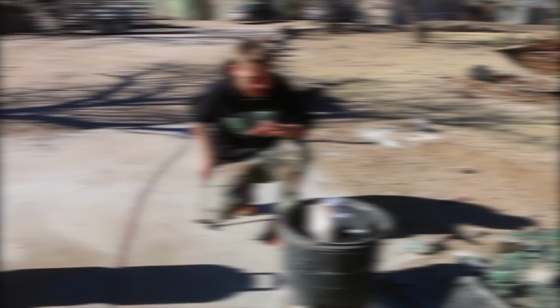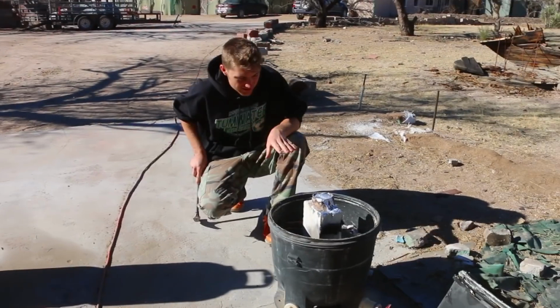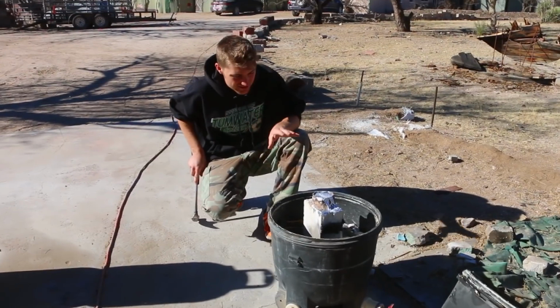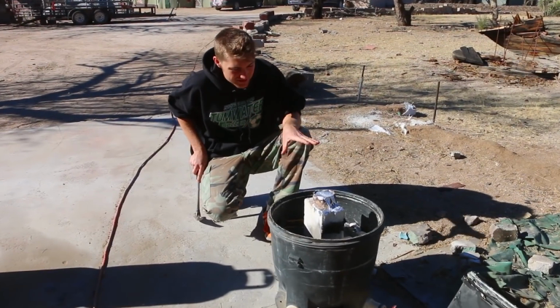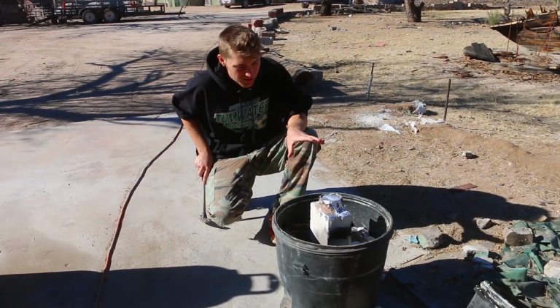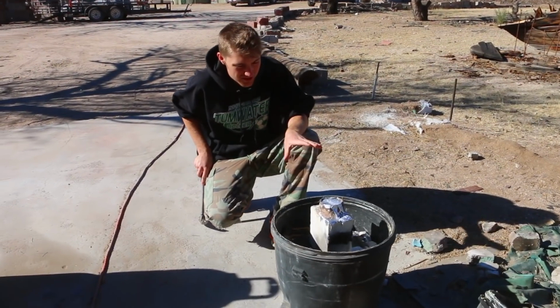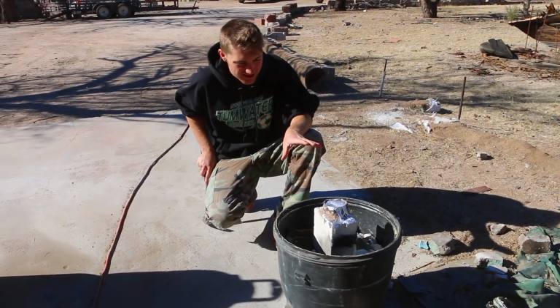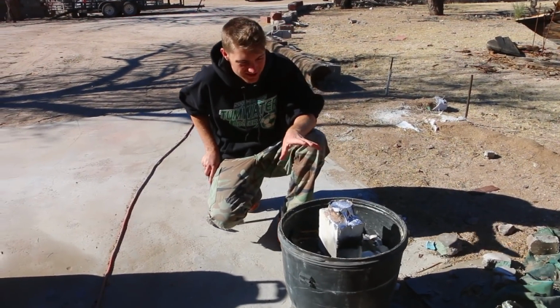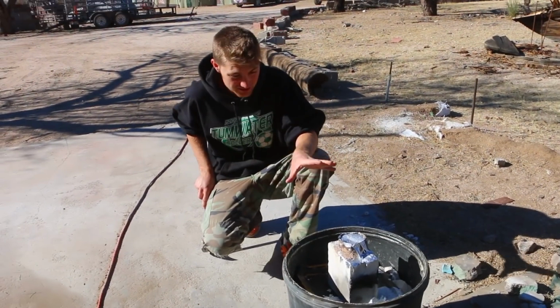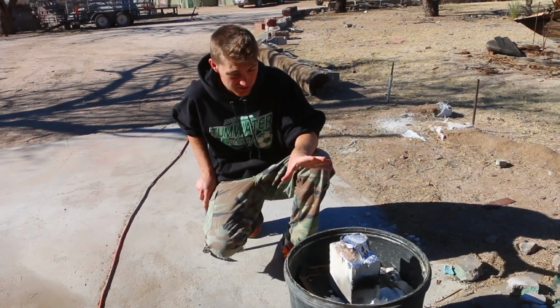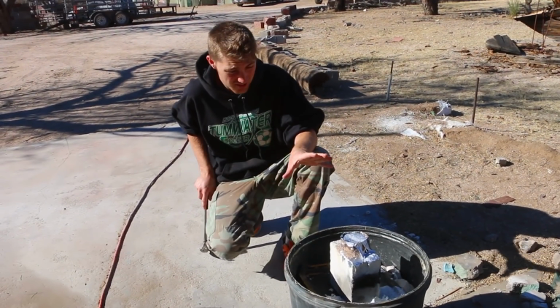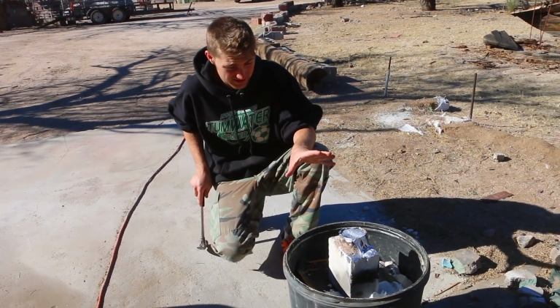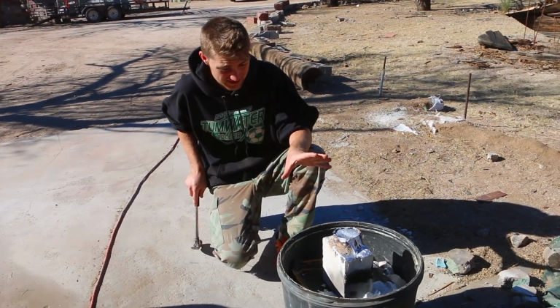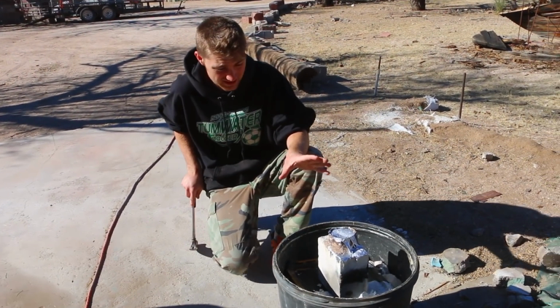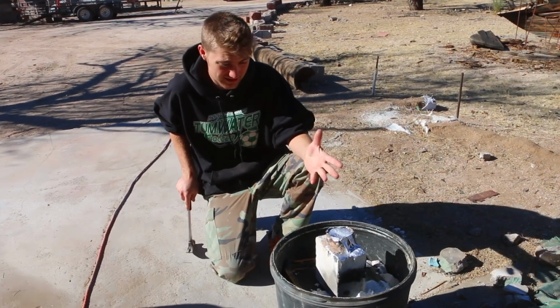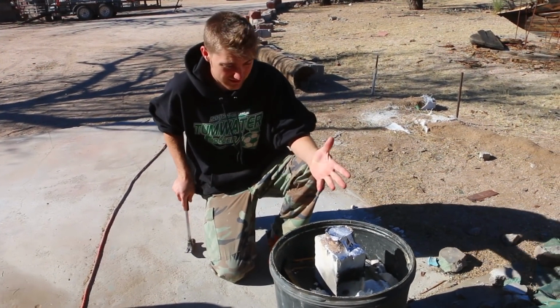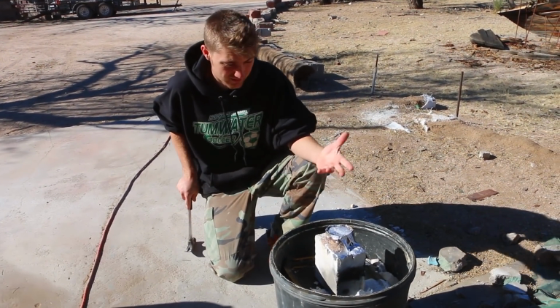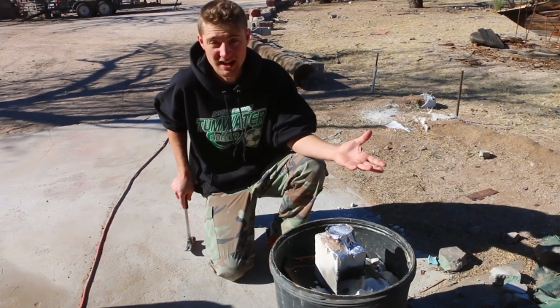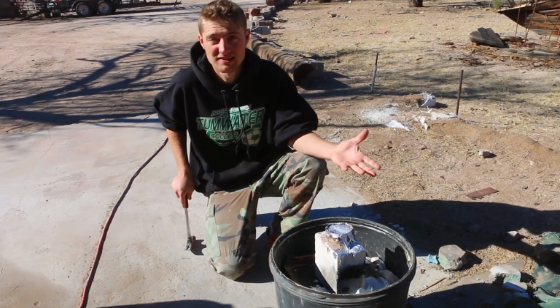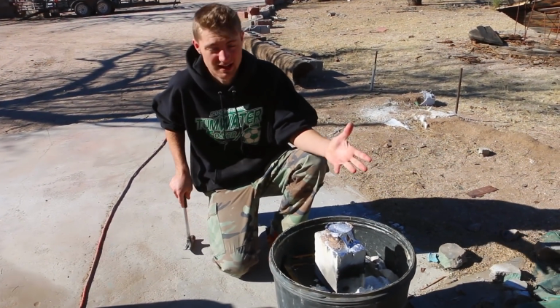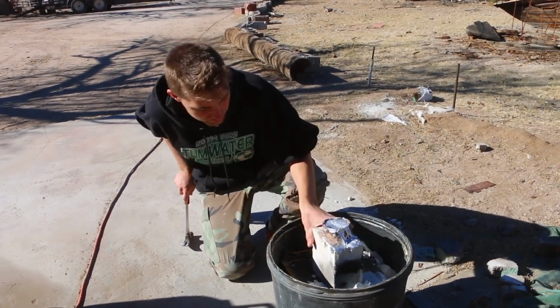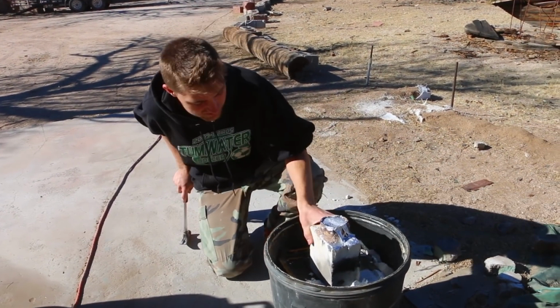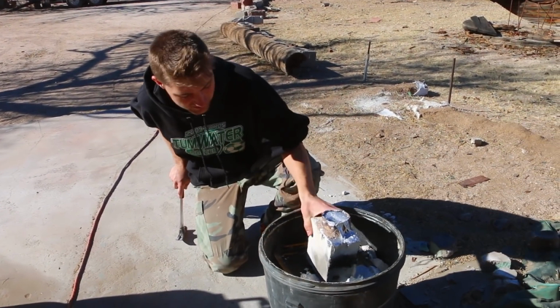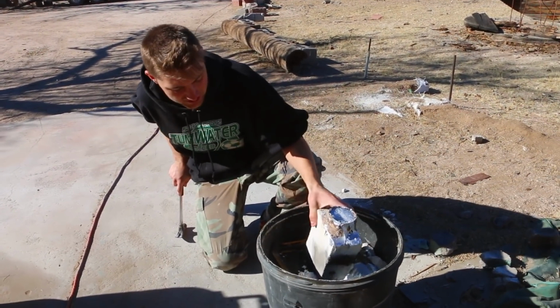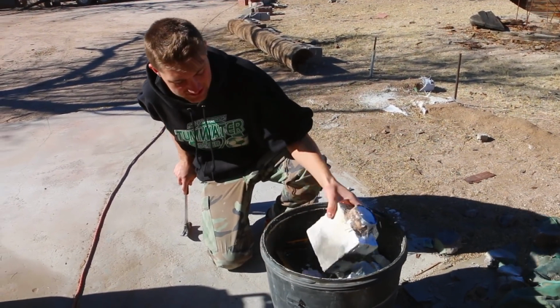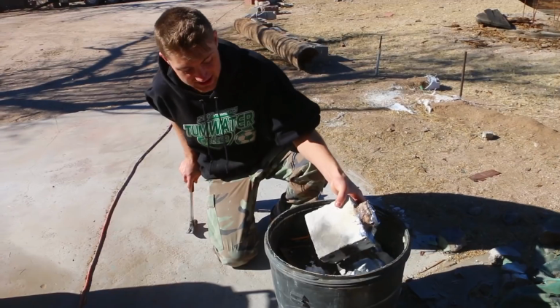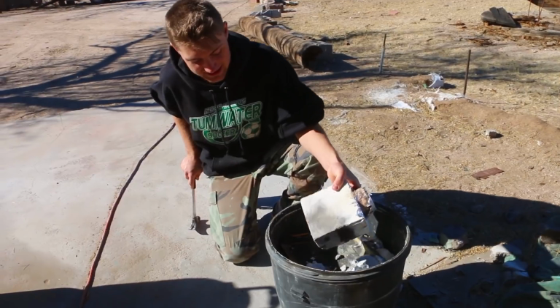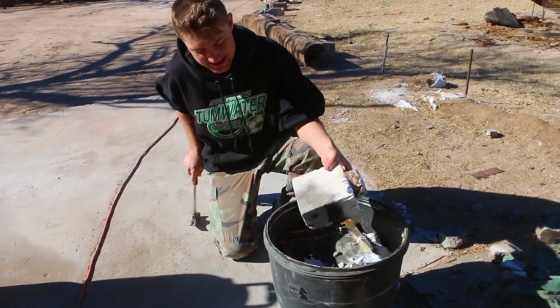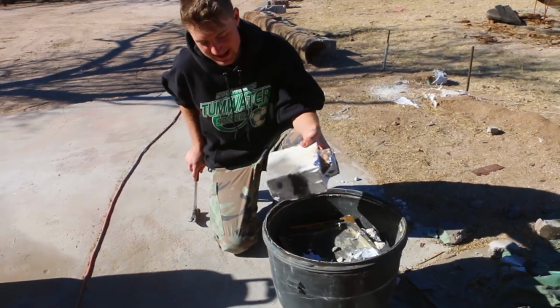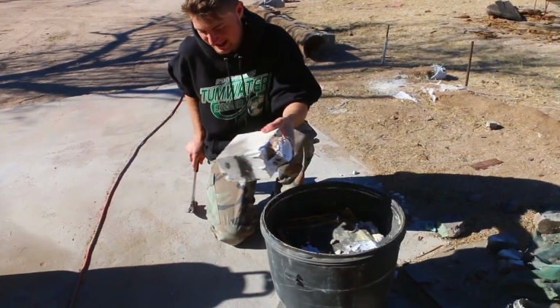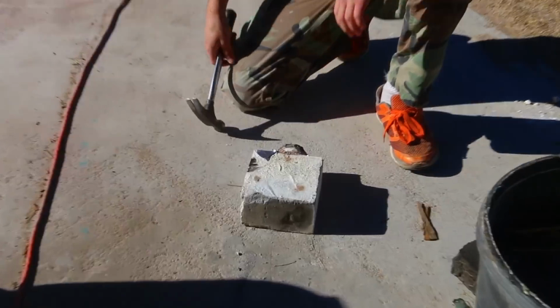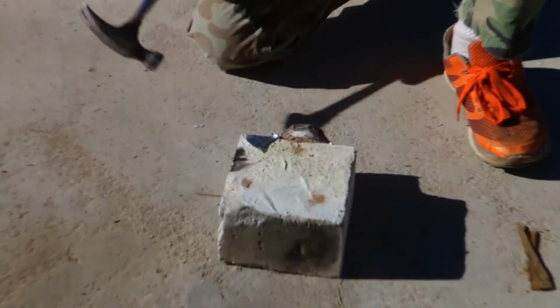All right, so this pour — nothing went wrong with it, at least from the outside. We'll see what it looks like on the inside. We'll see.